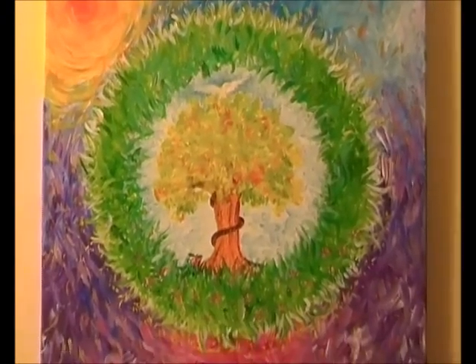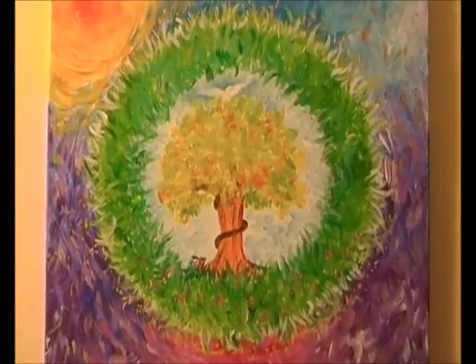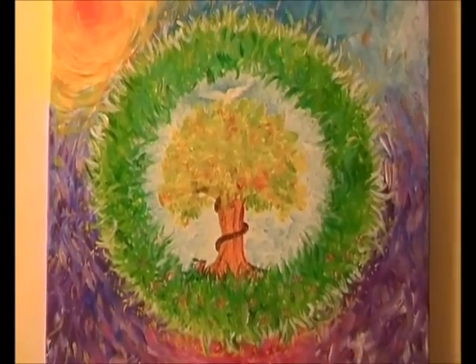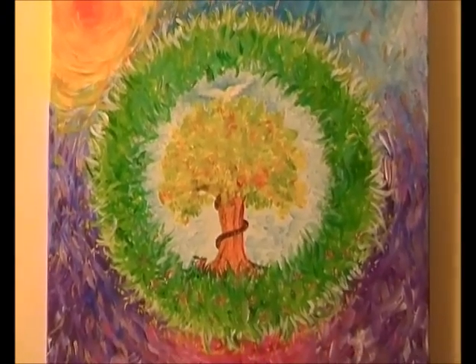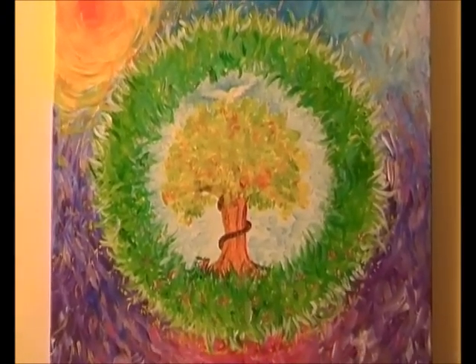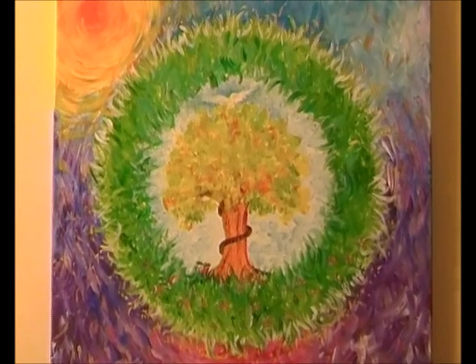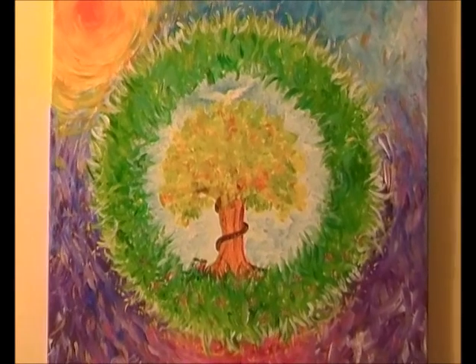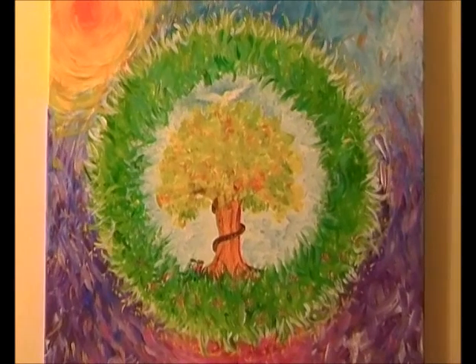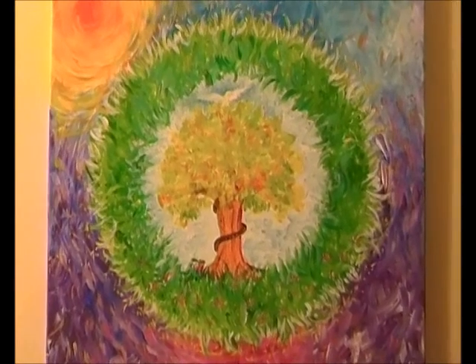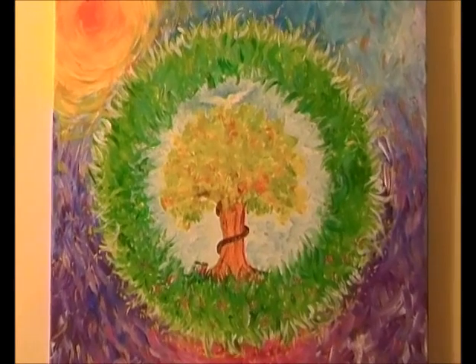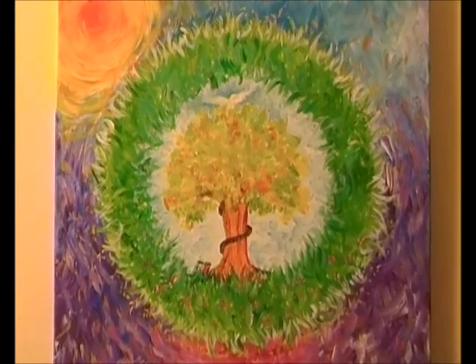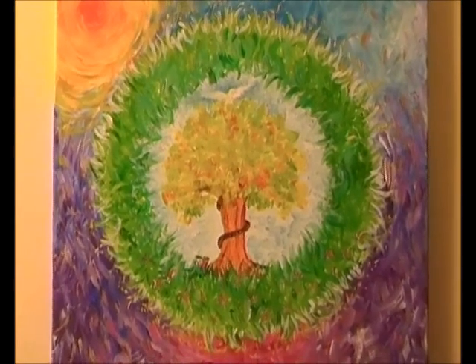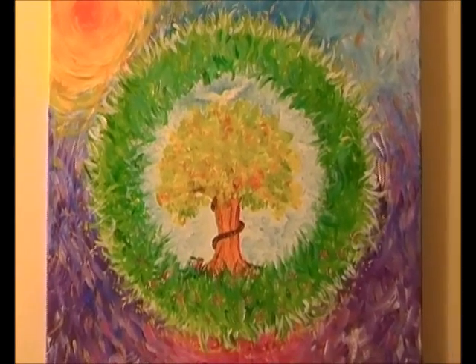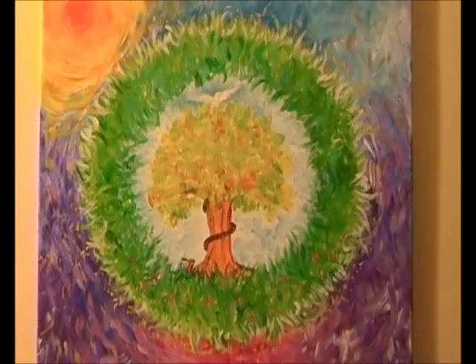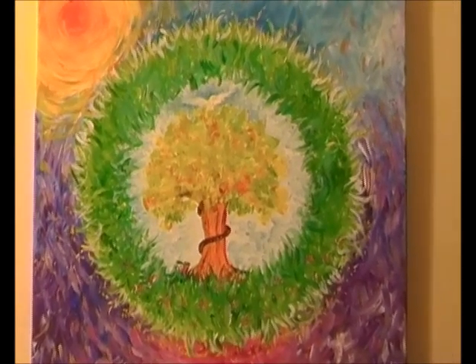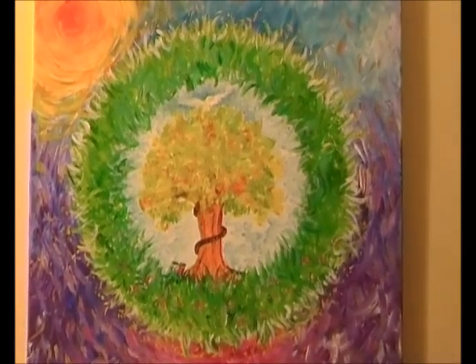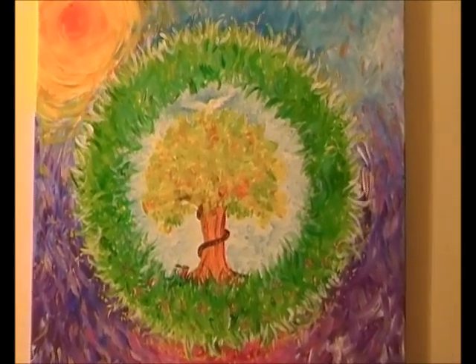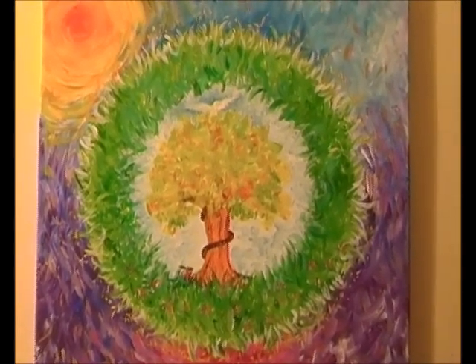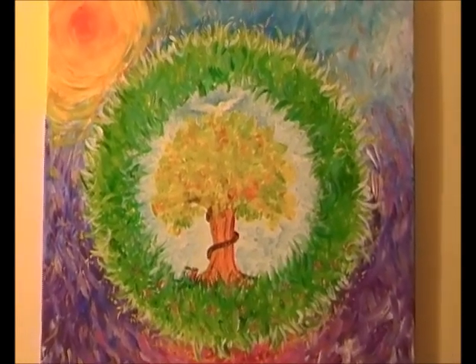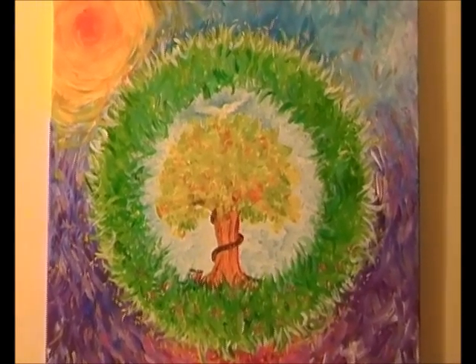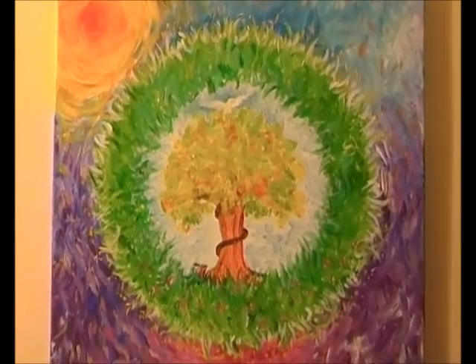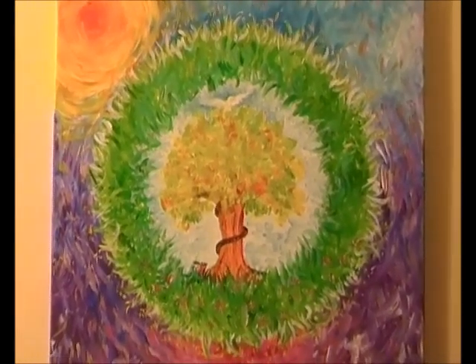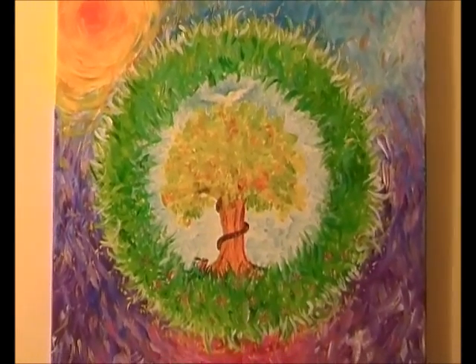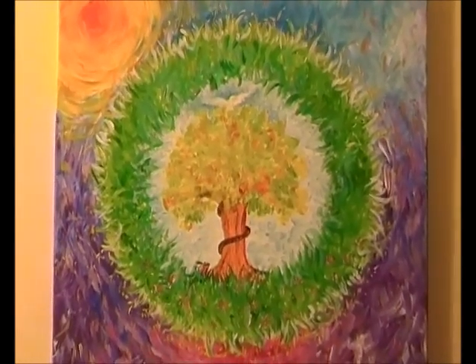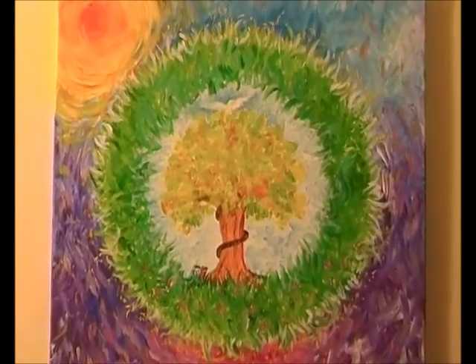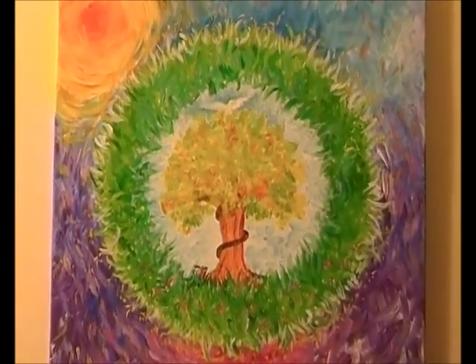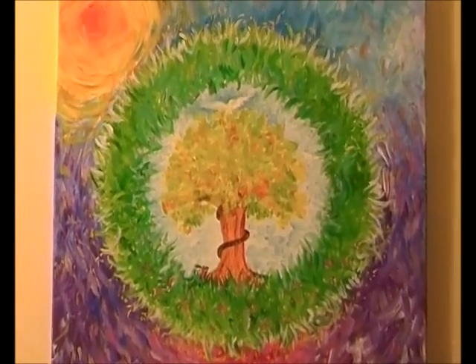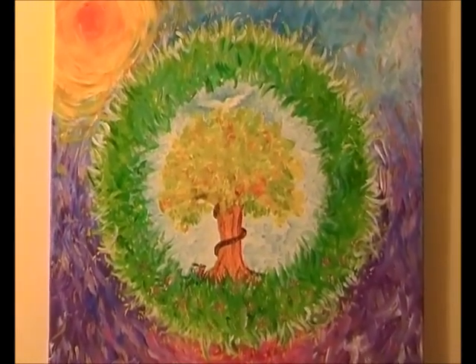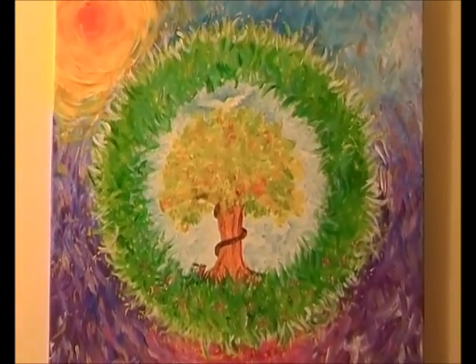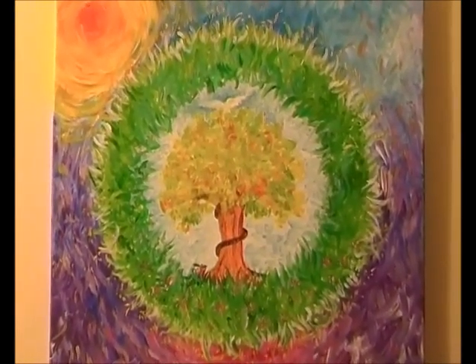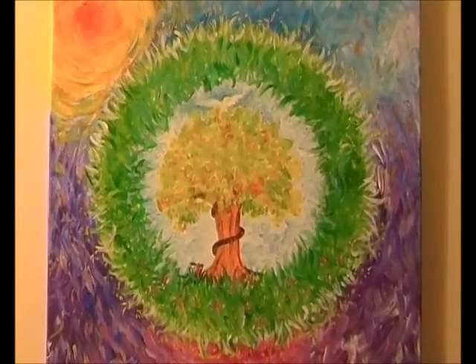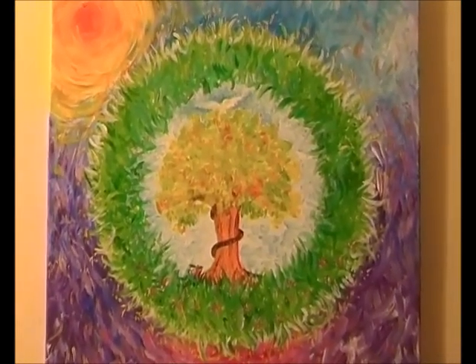So here we are, Embracing the Fall. Hope you enjoyed the little tour and I look forward to seeing you again. Thank you. Bye.